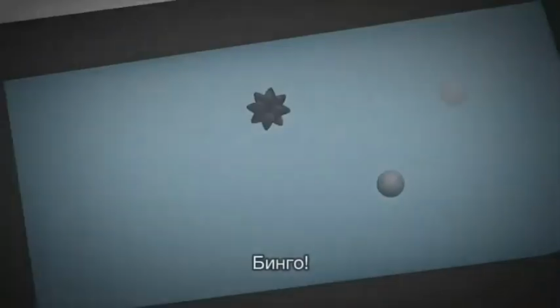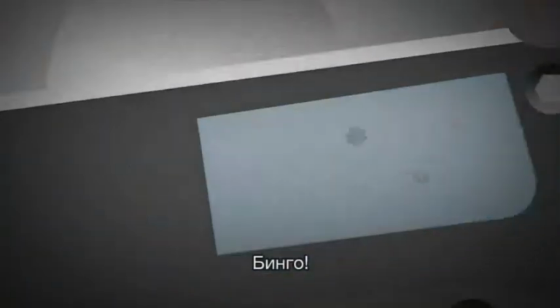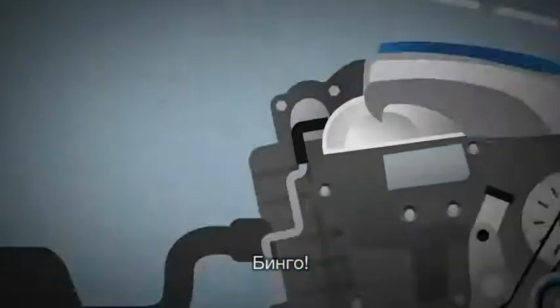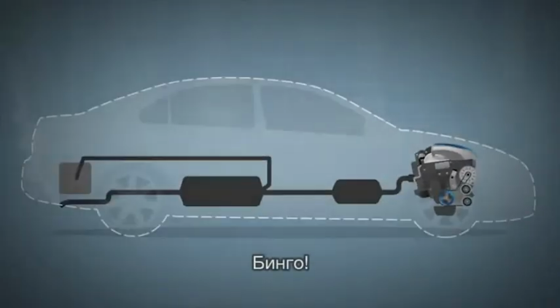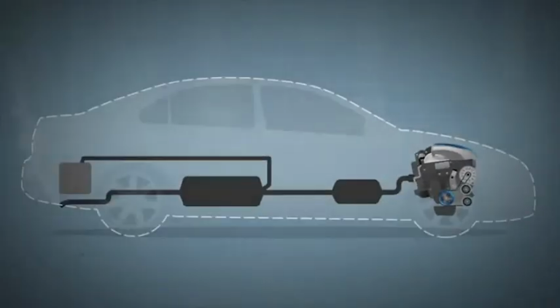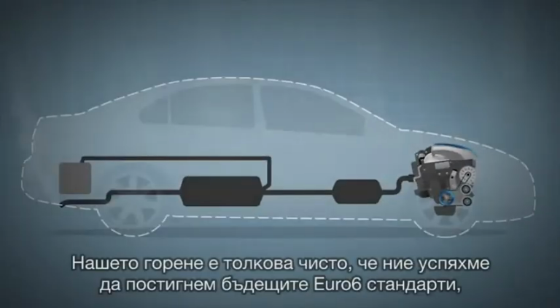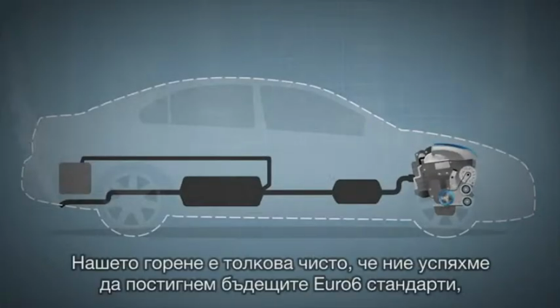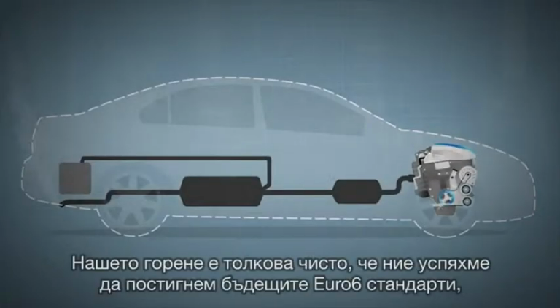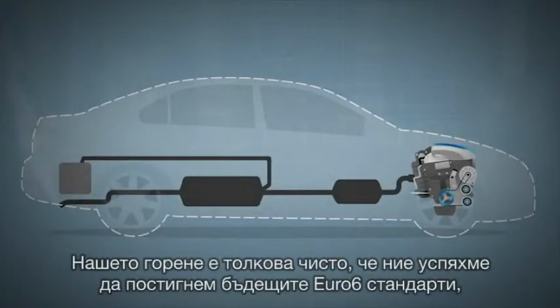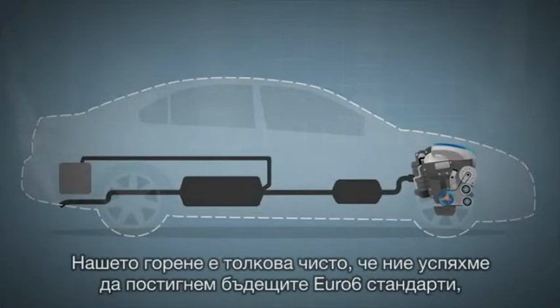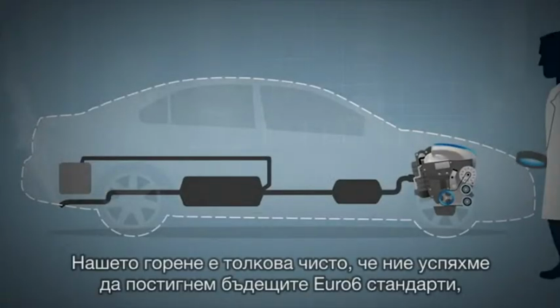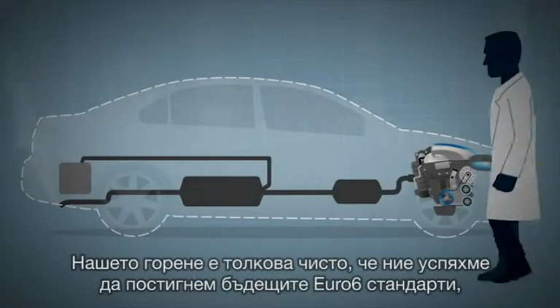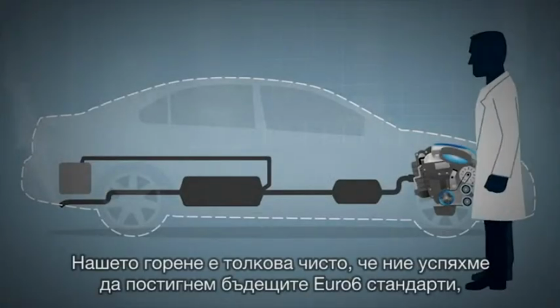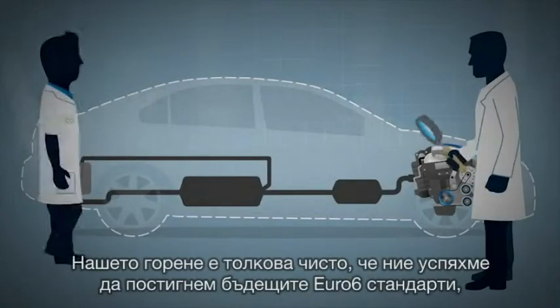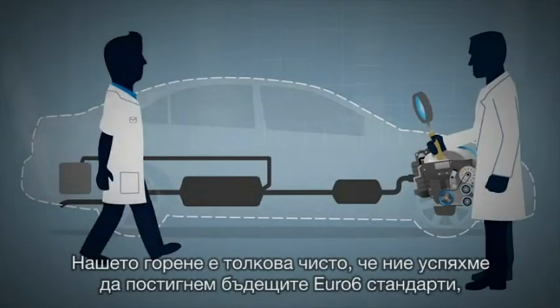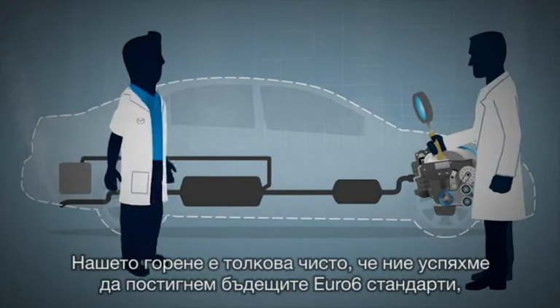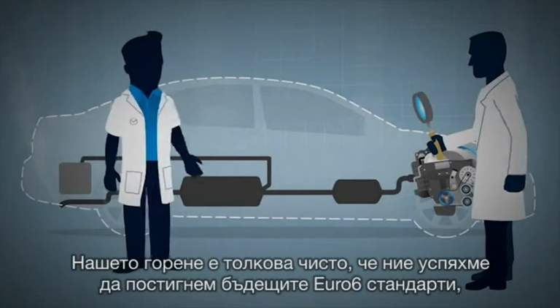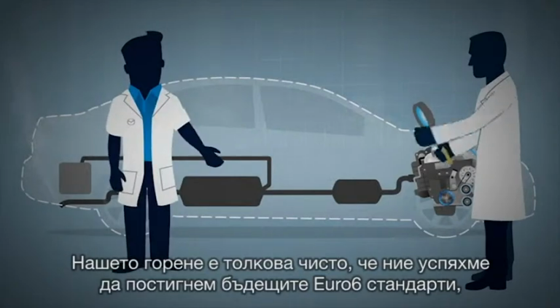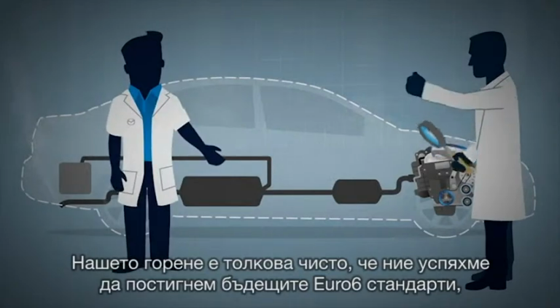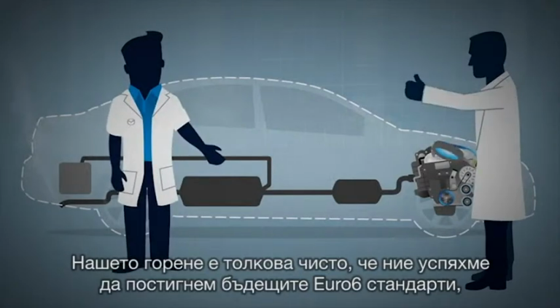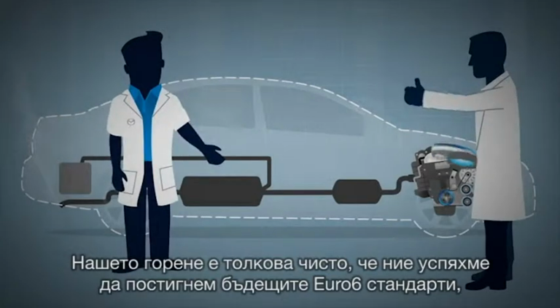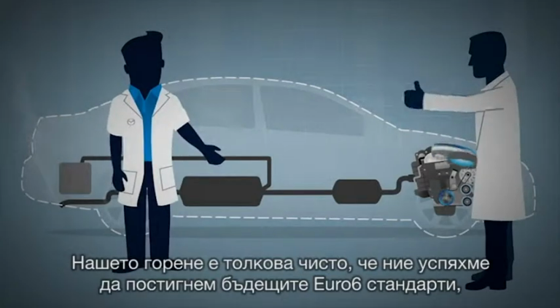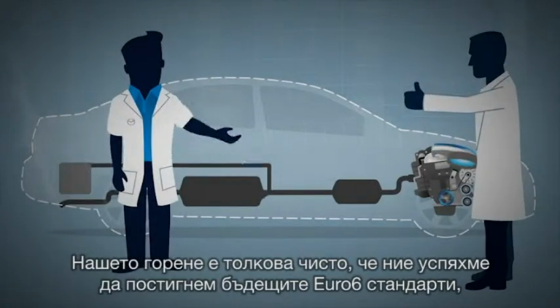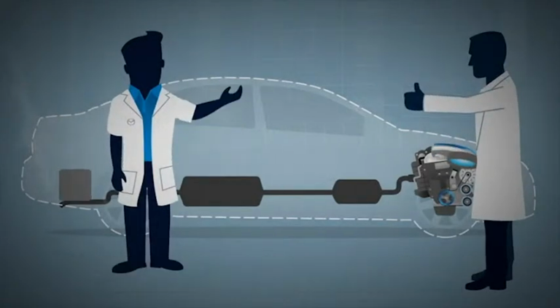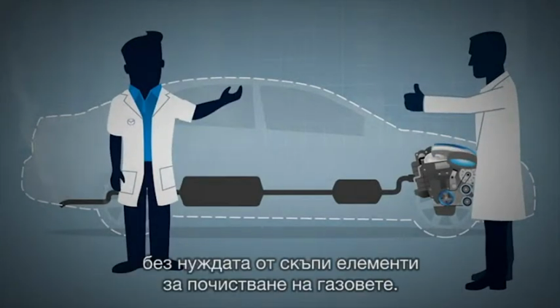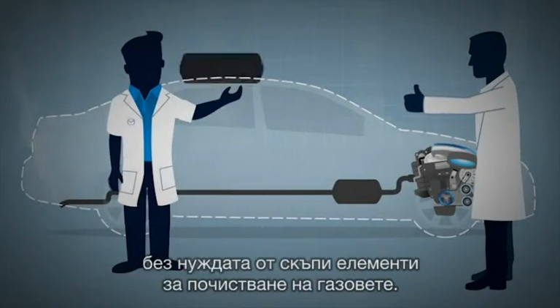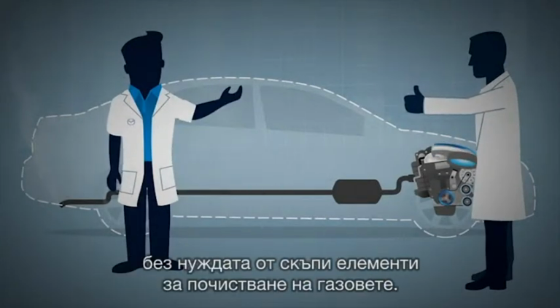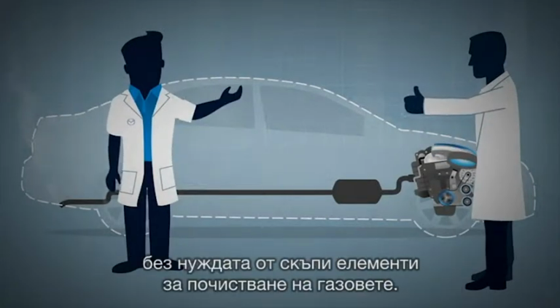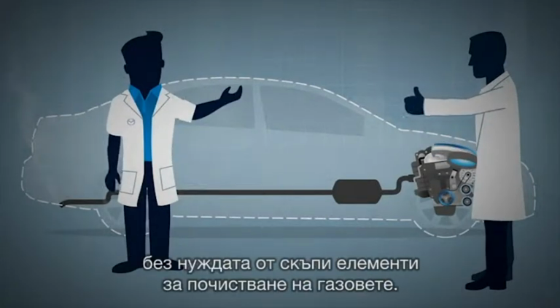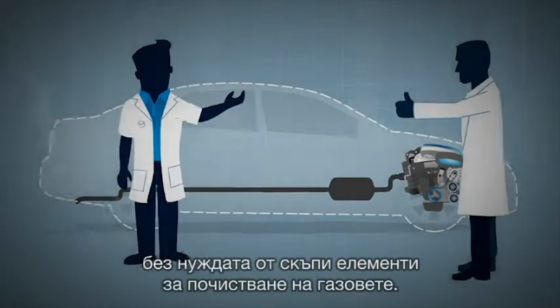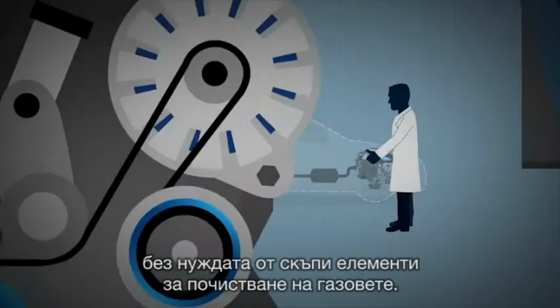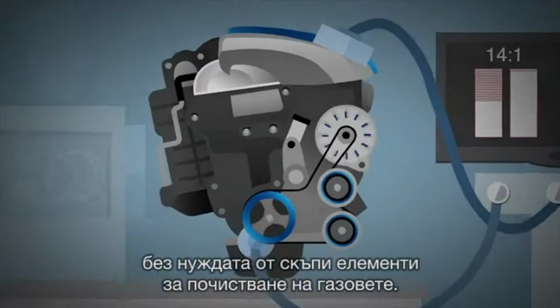Bingo! Our combustion is so clean that we meet future Euro Stage 6 emission standards without expensive exhaust treatments.